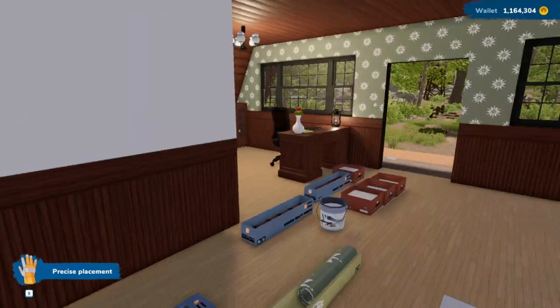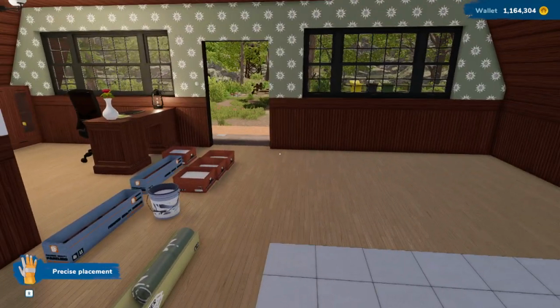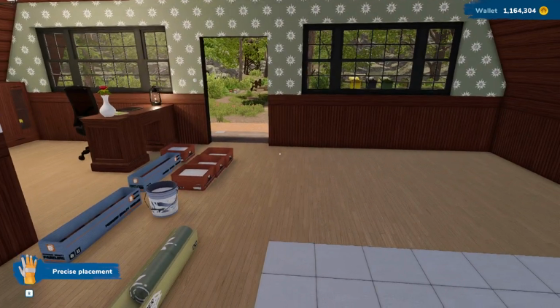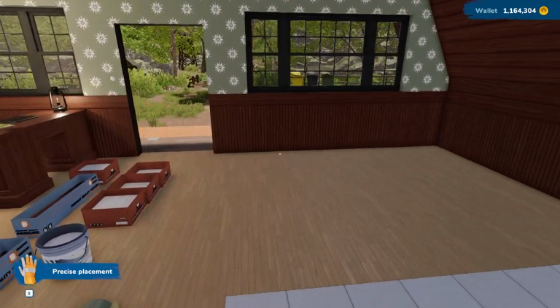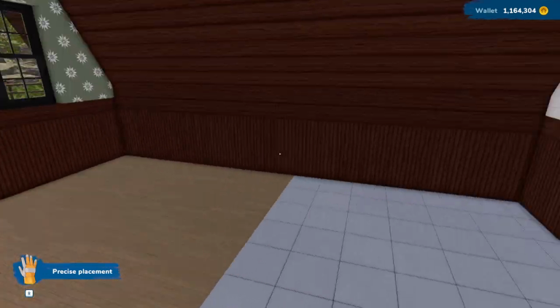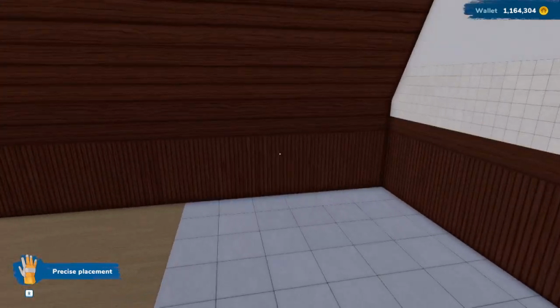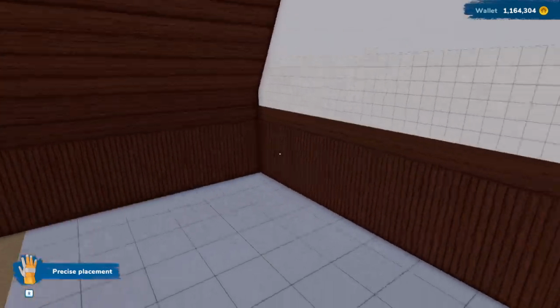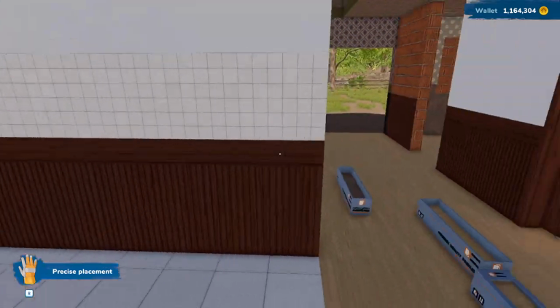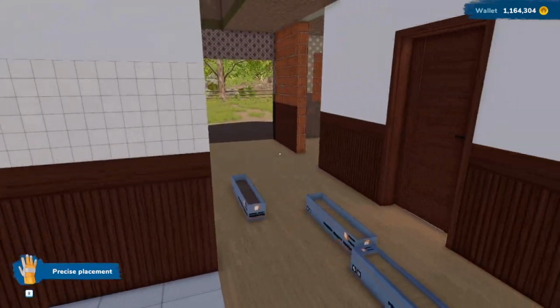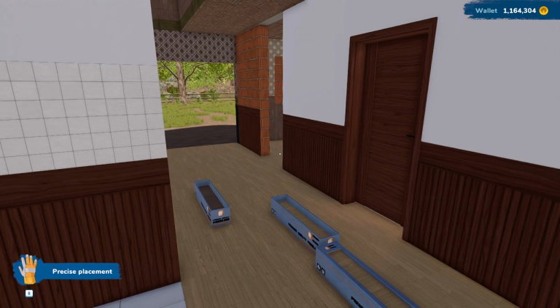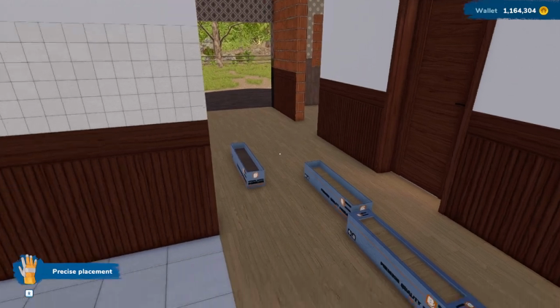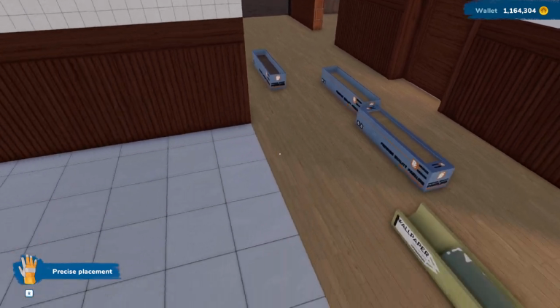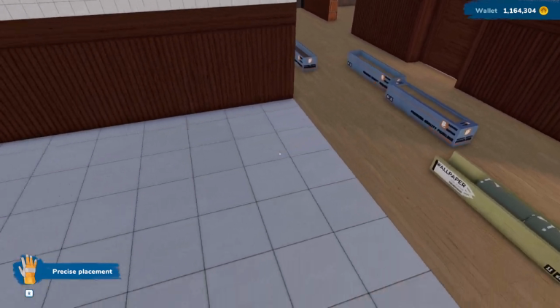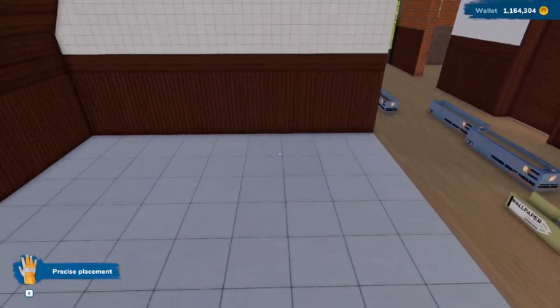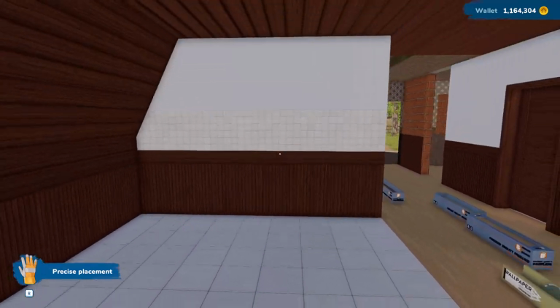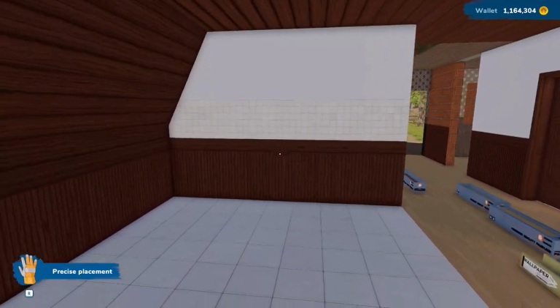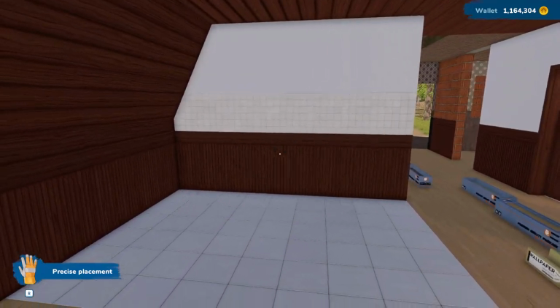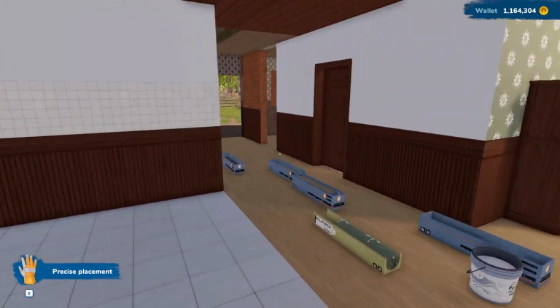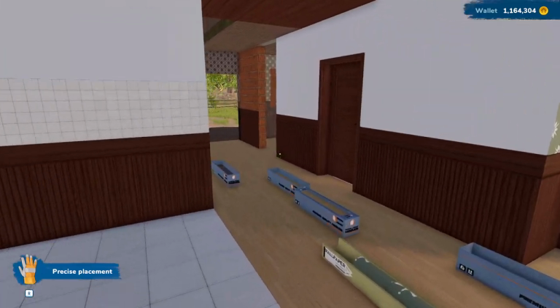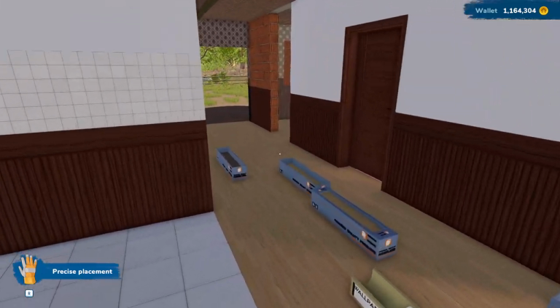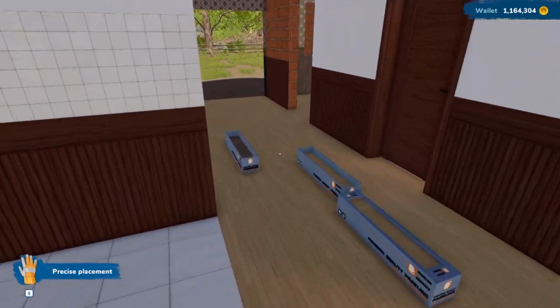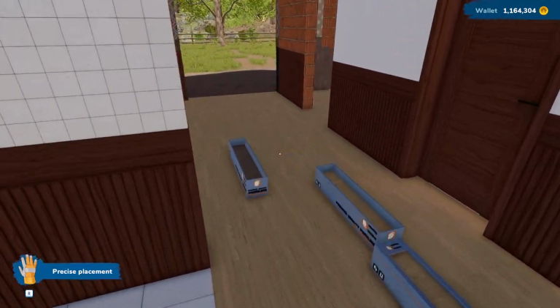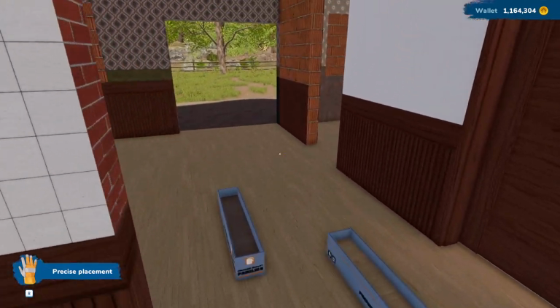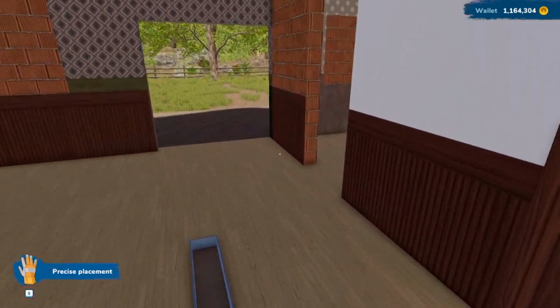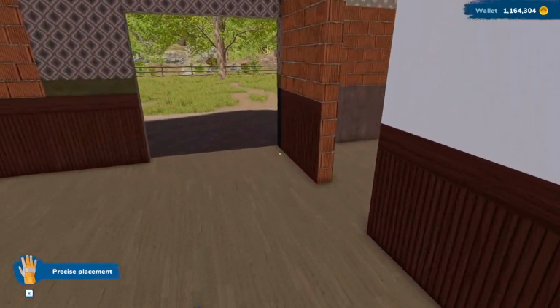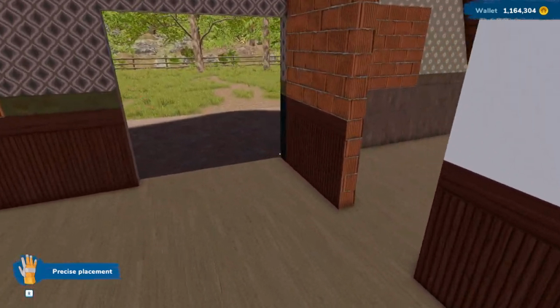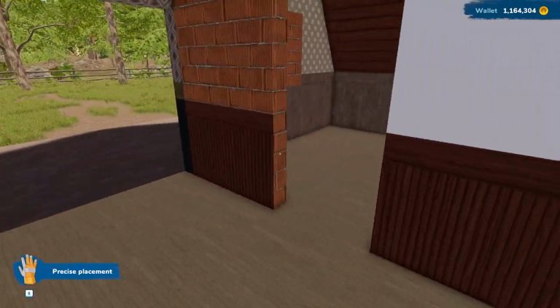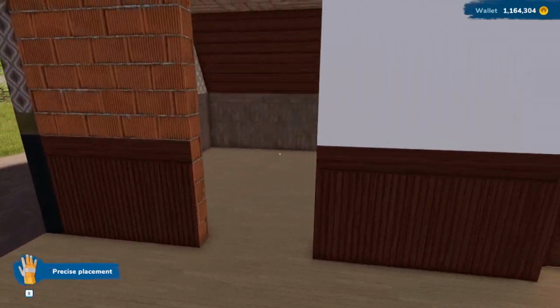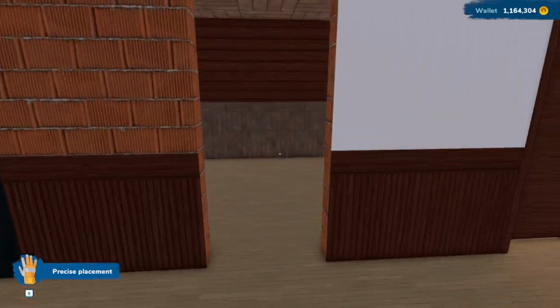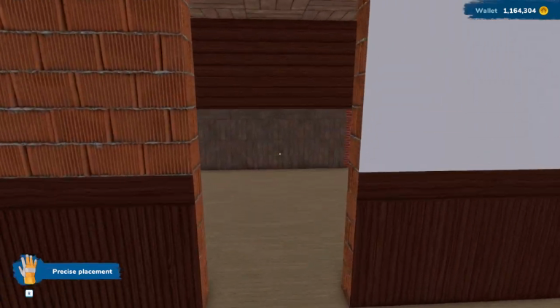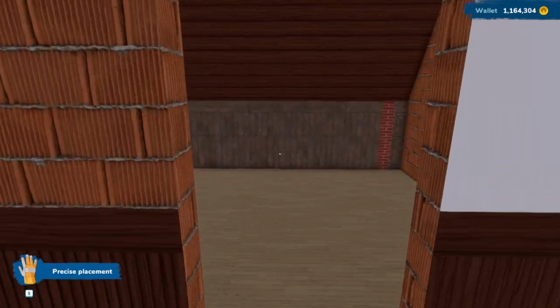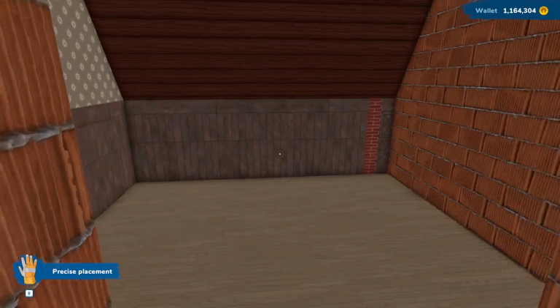Okay, so there's that bathroom all done up. That's looking really good. I'm still not sure what I want to do for the kitchen yet, so we're going to pretend it doesn't exist.